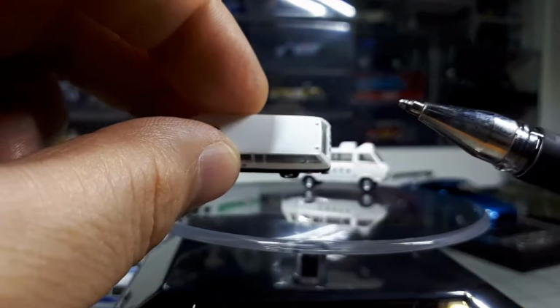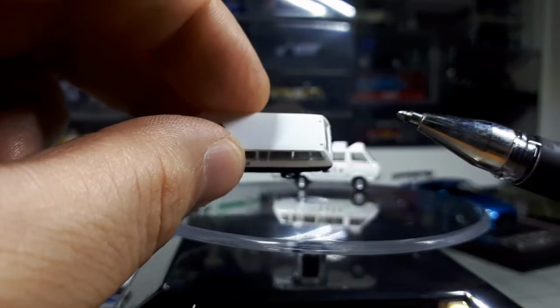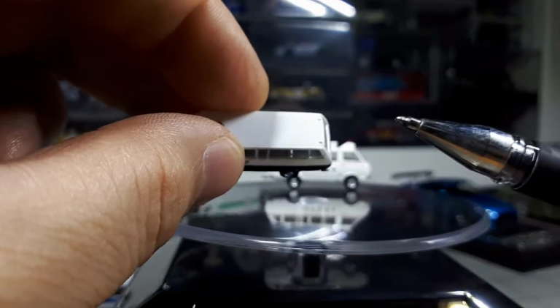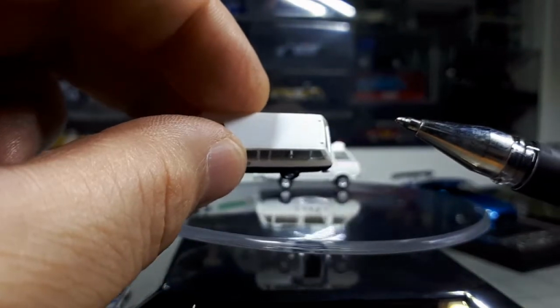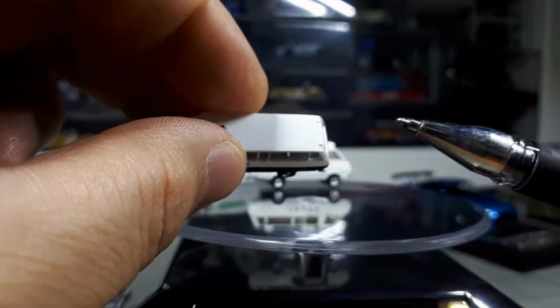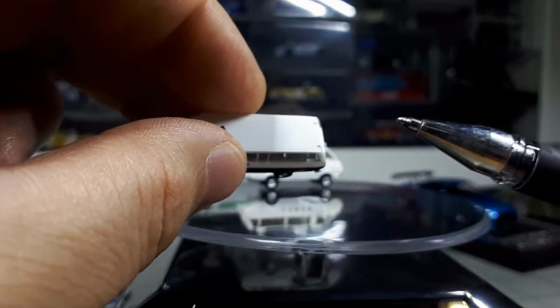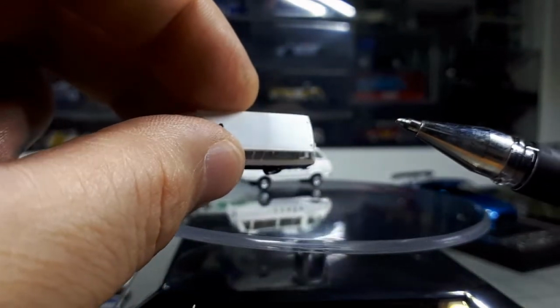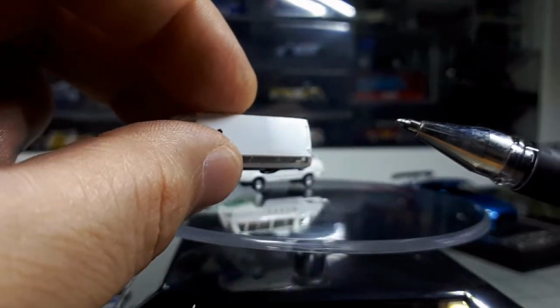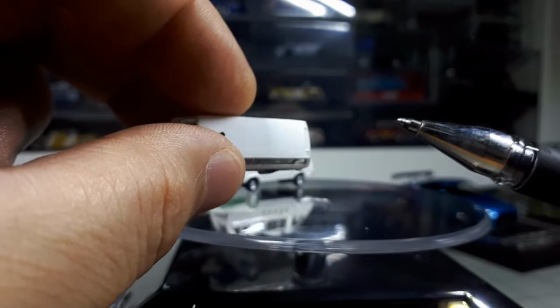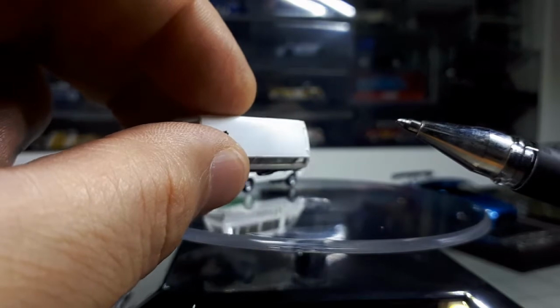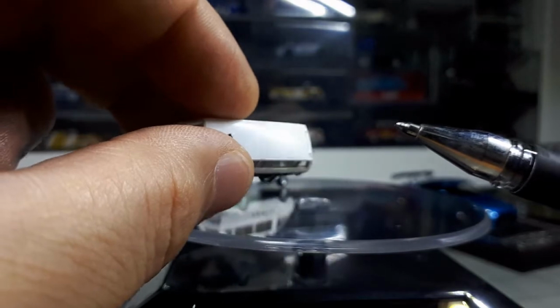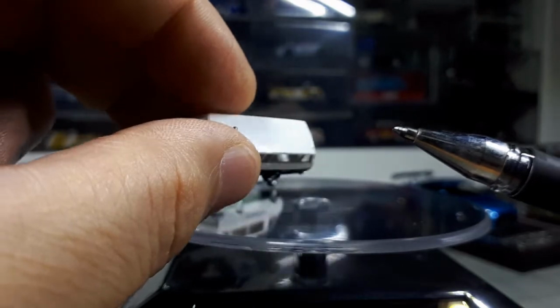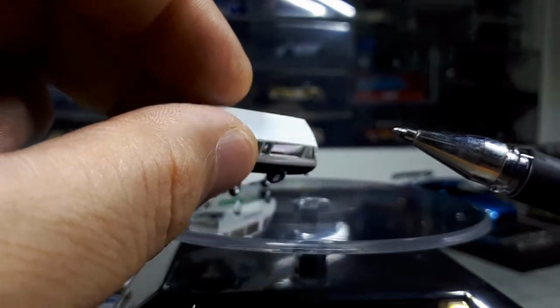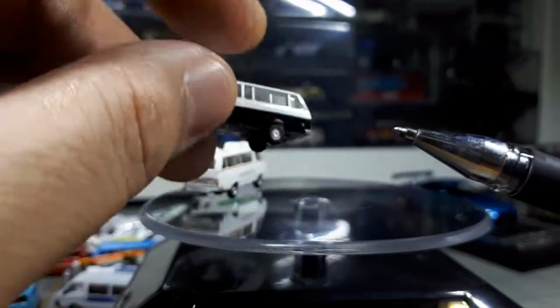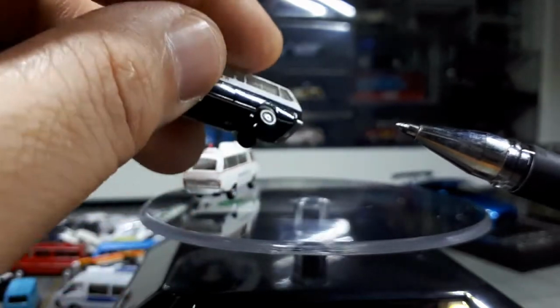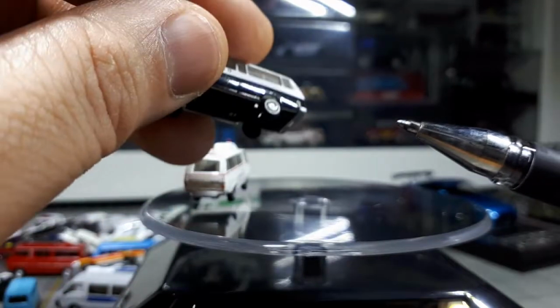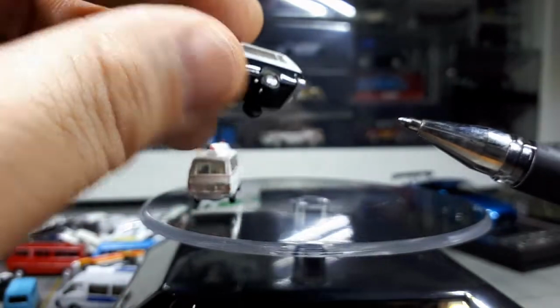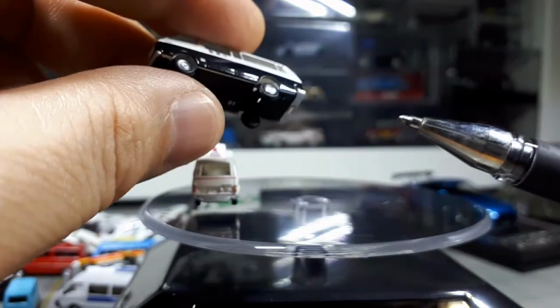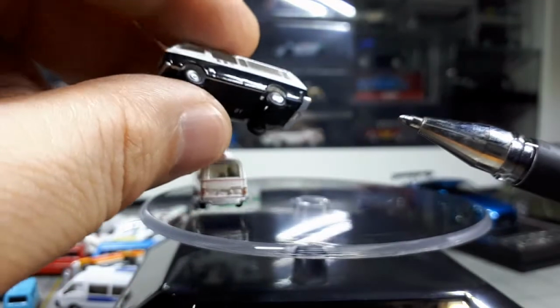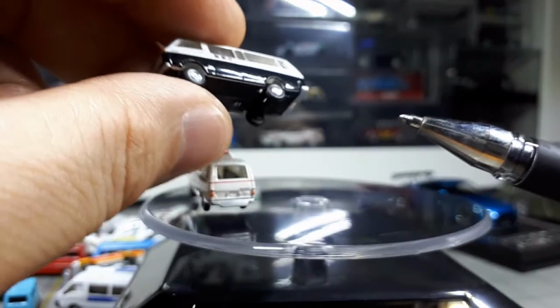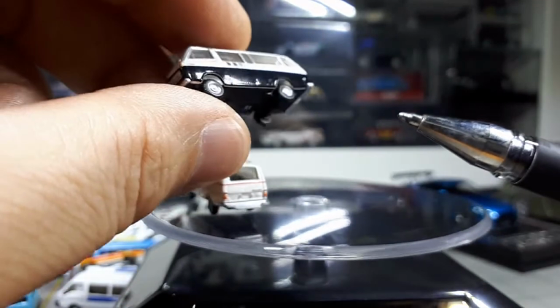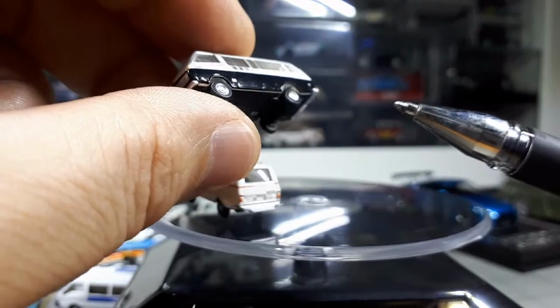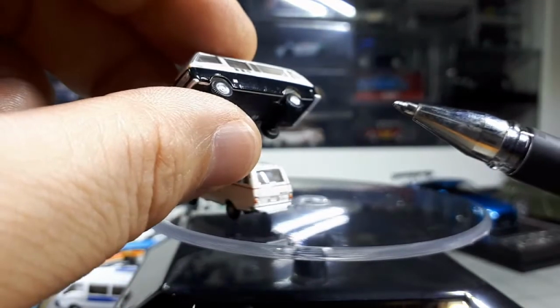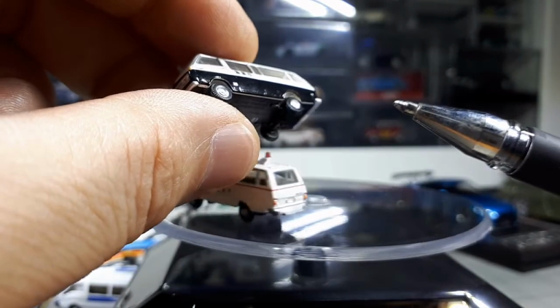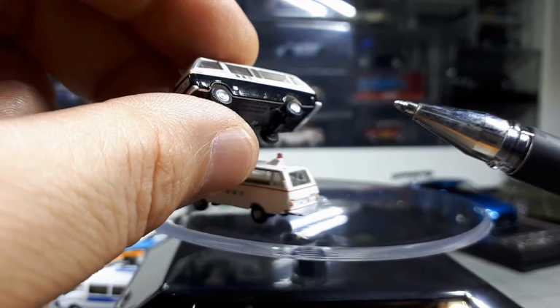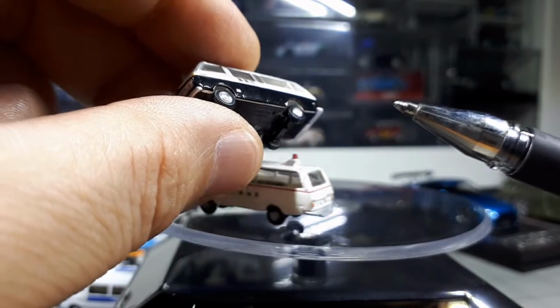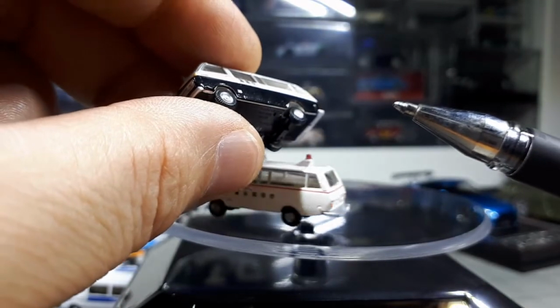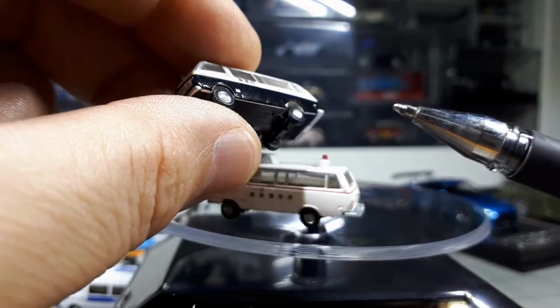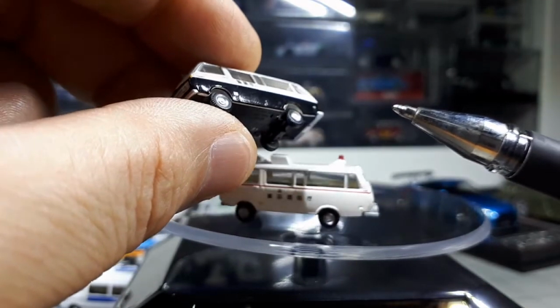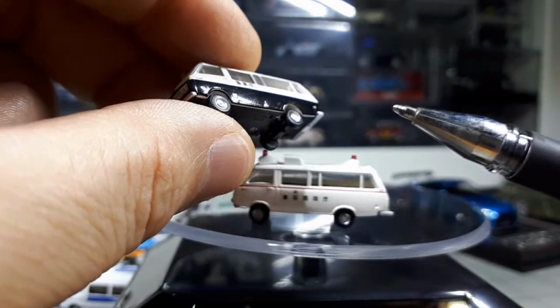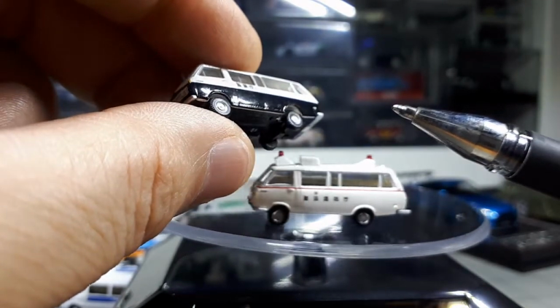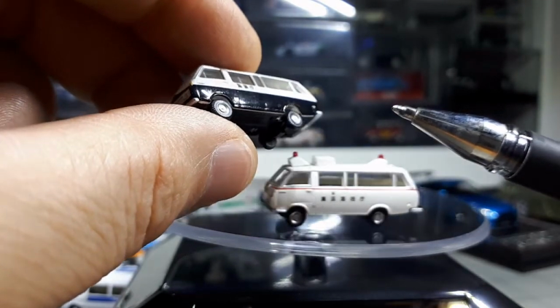They bothered to make that change — that's pretty cool.